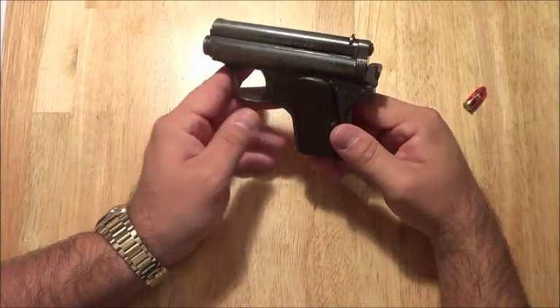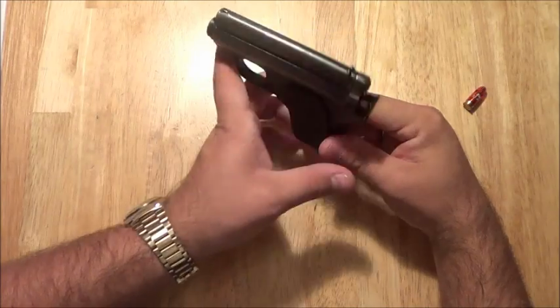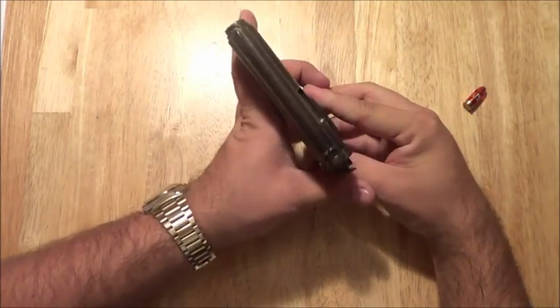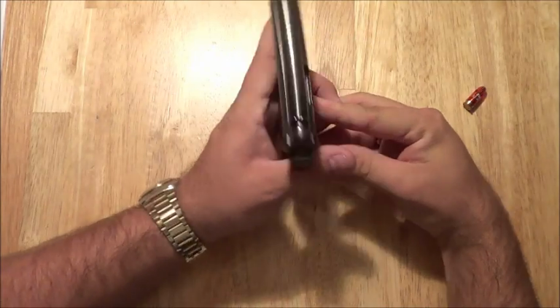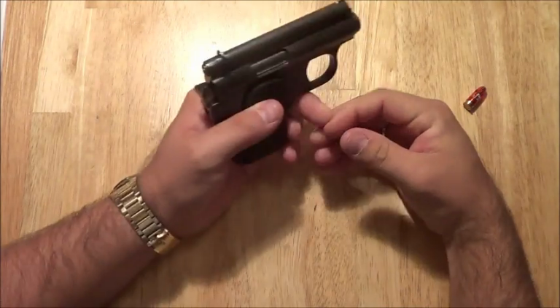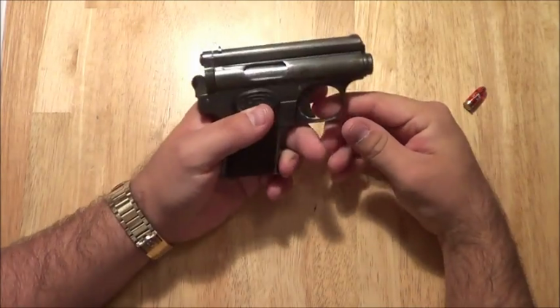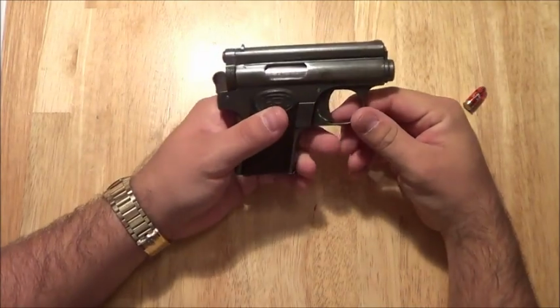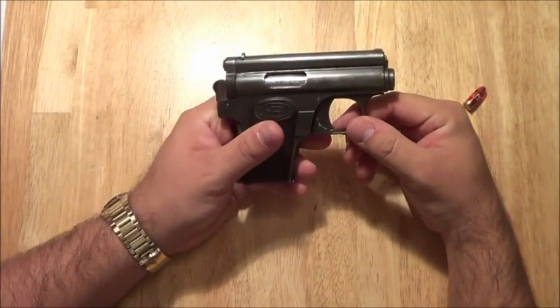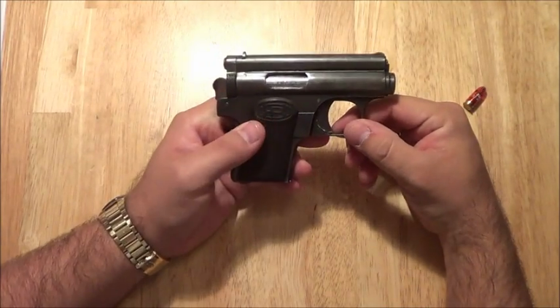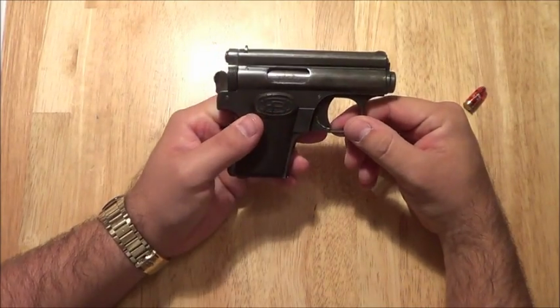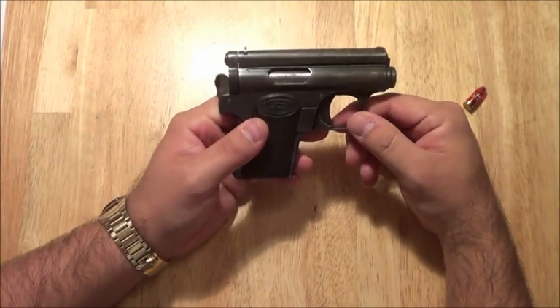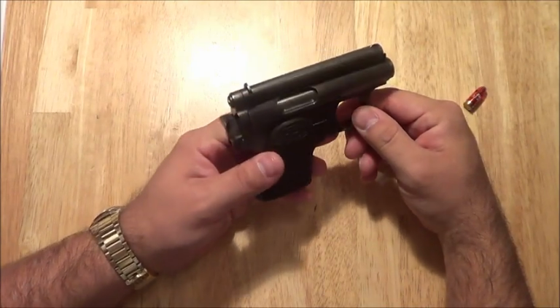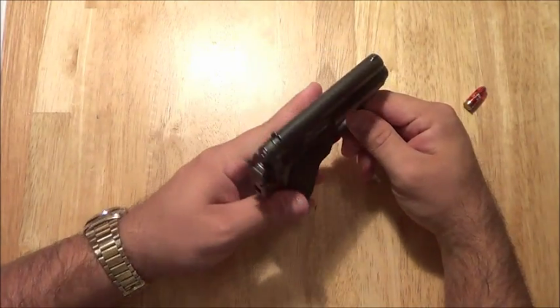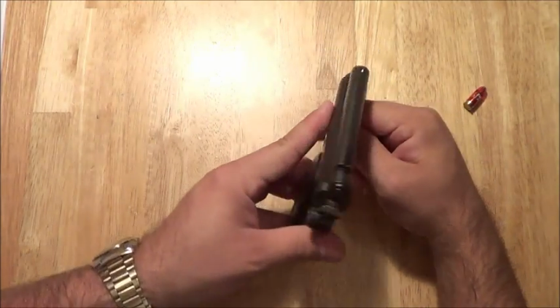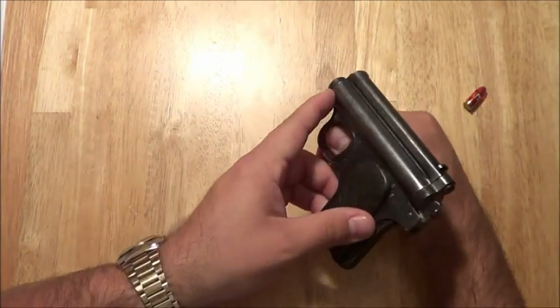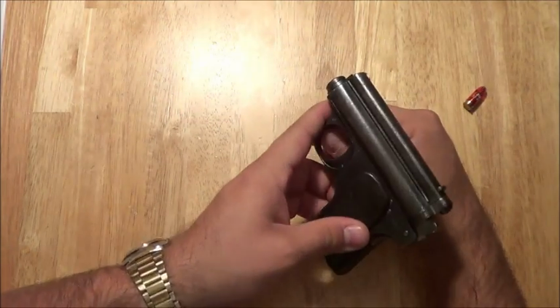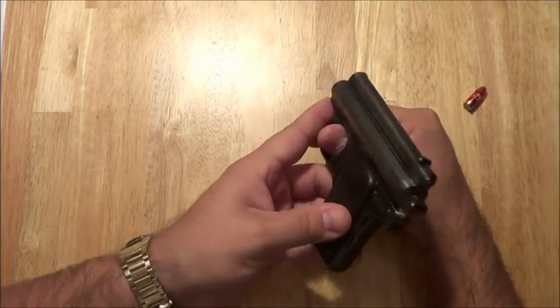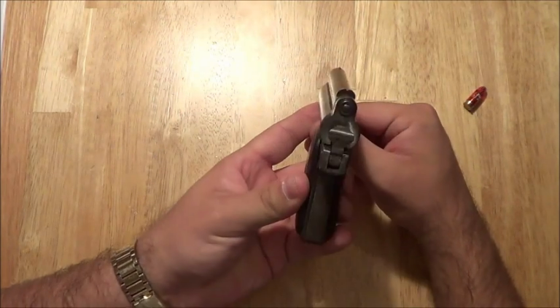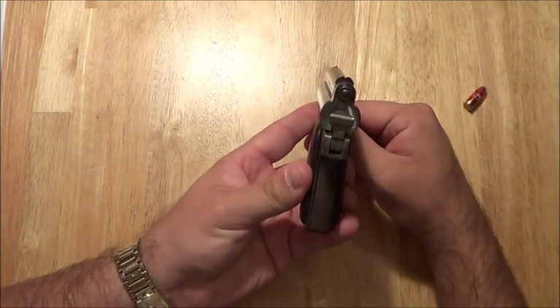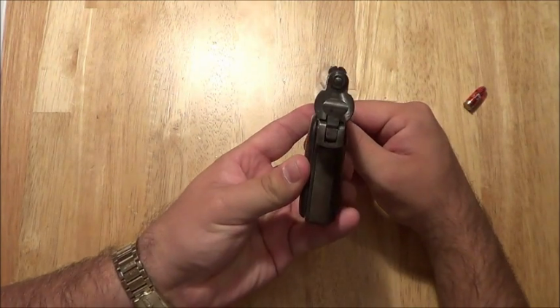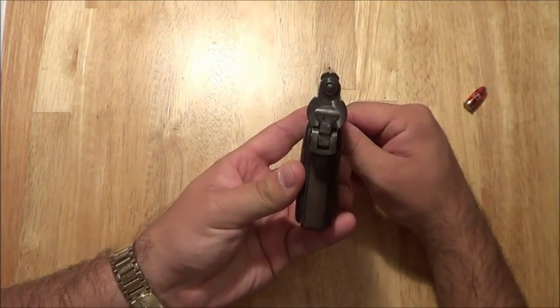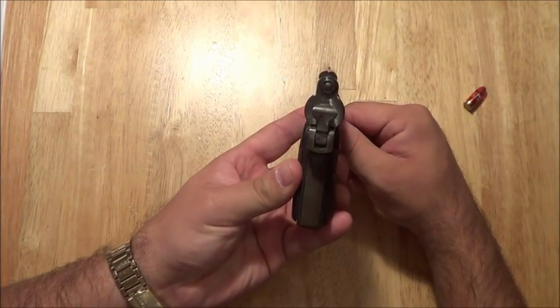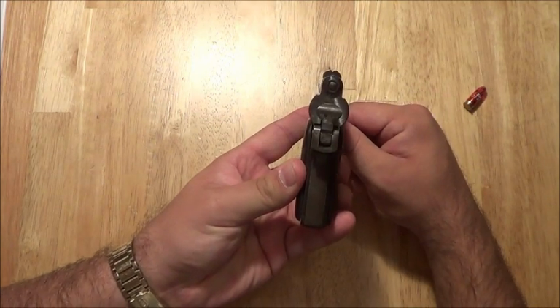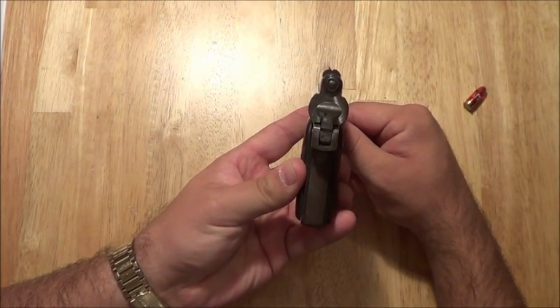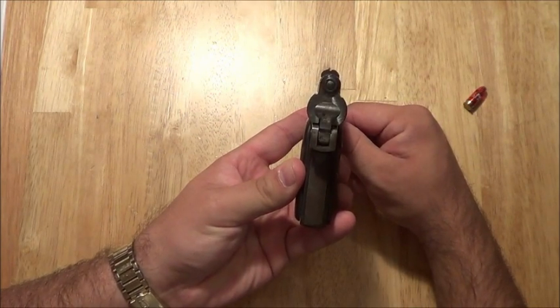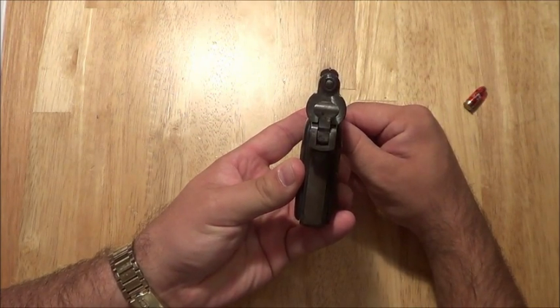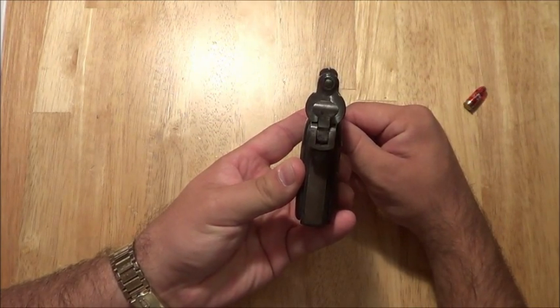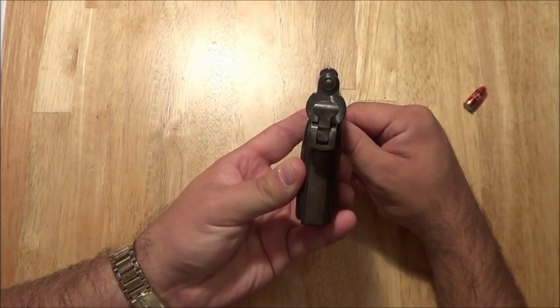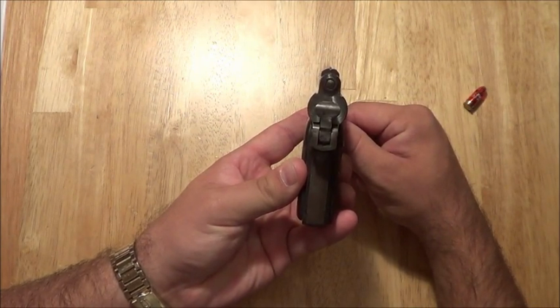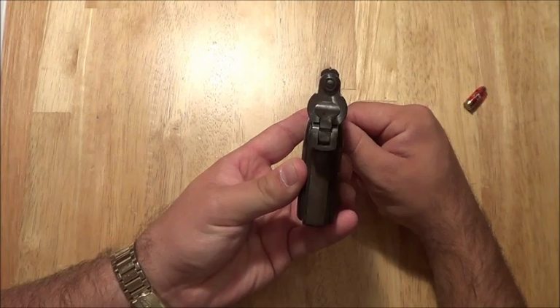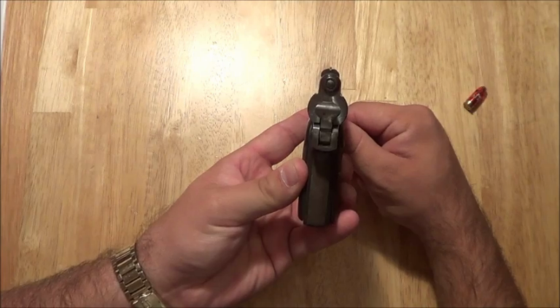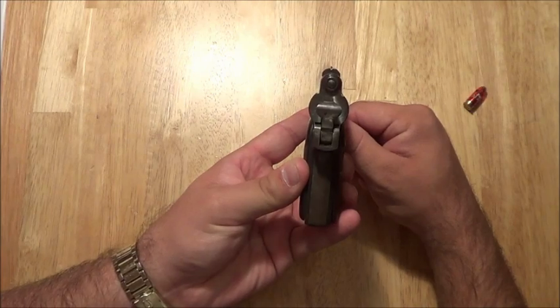So let's go to a quick shooting video. The video will also show you how bad these sights are — God, they suck.